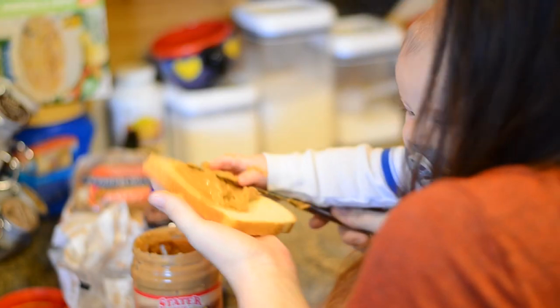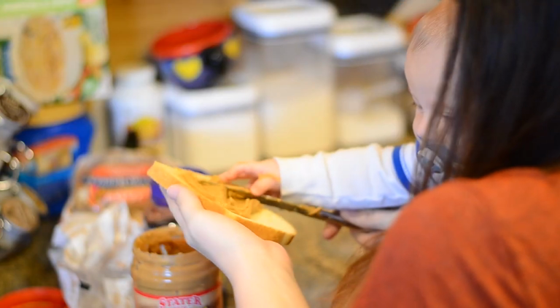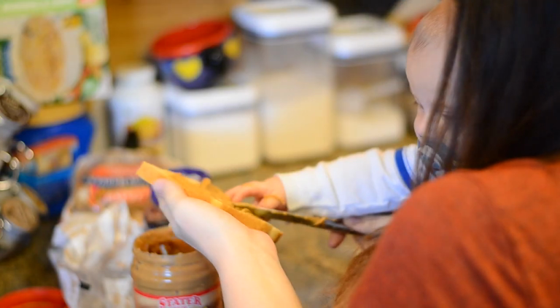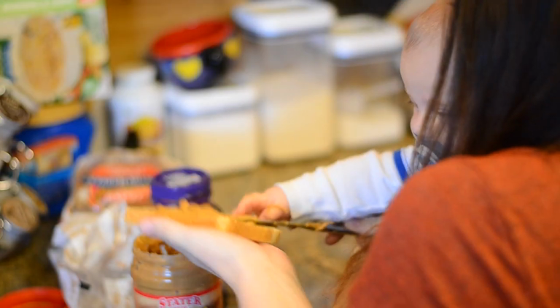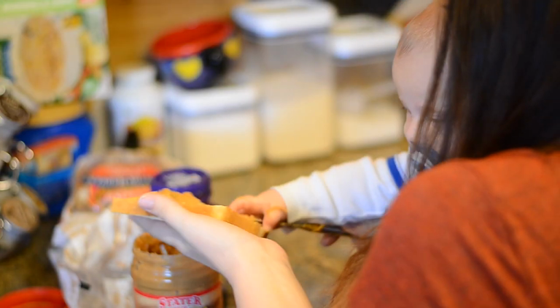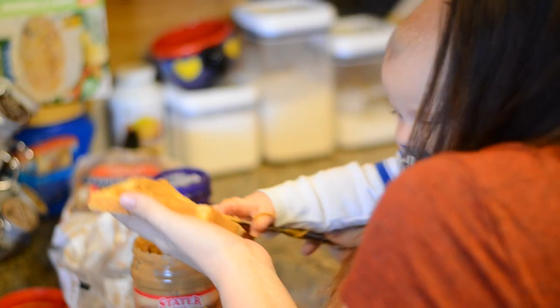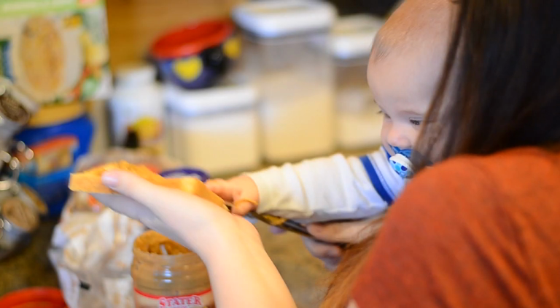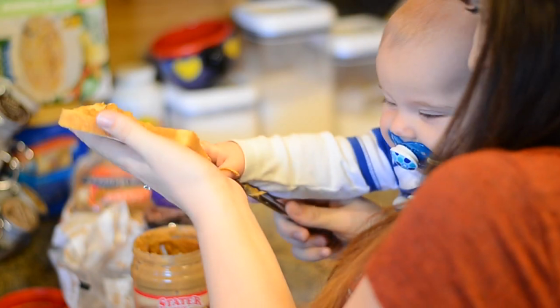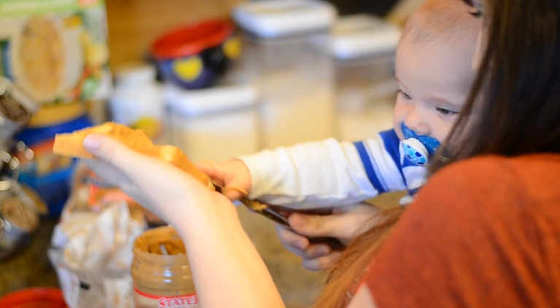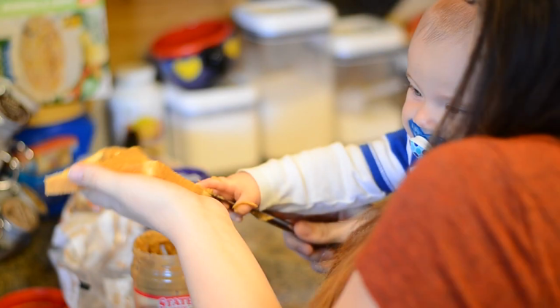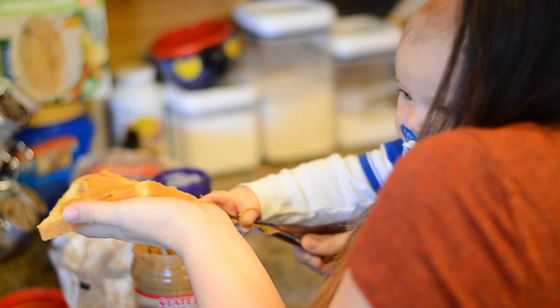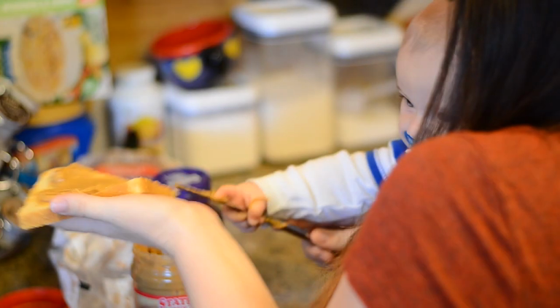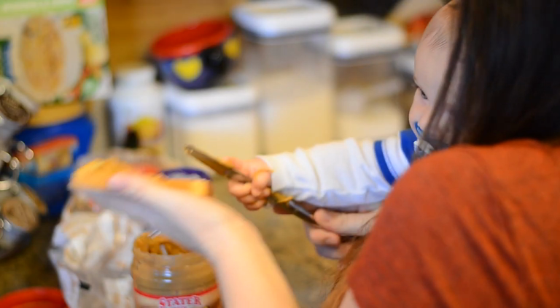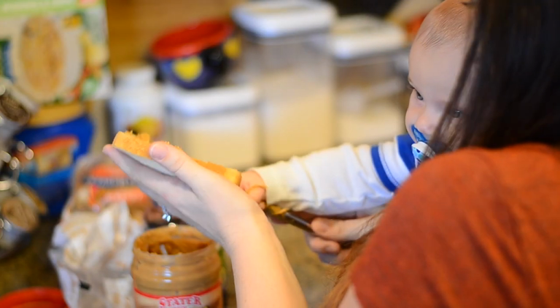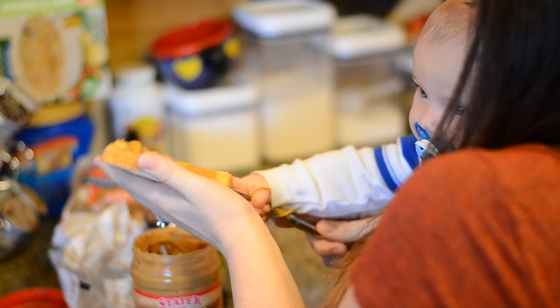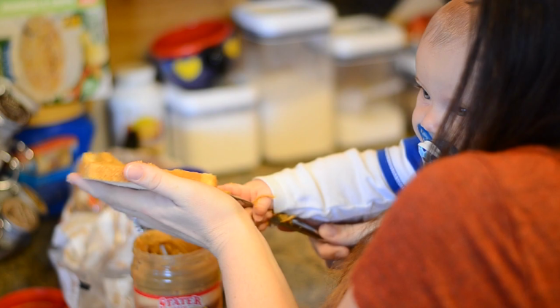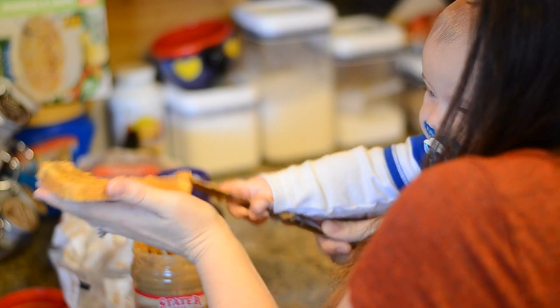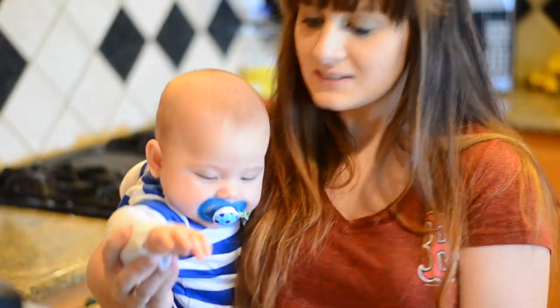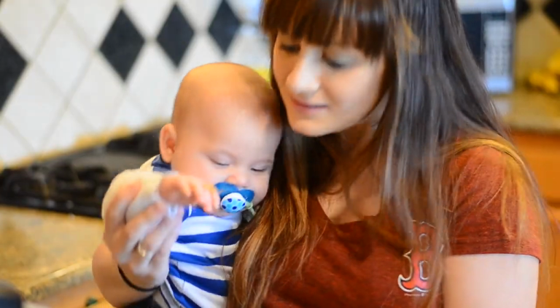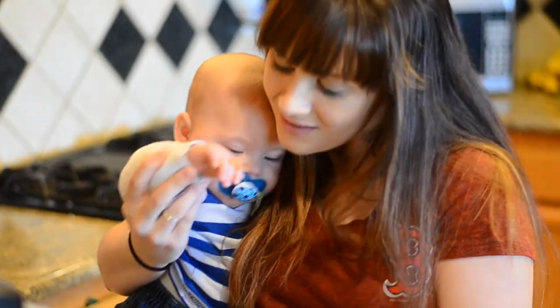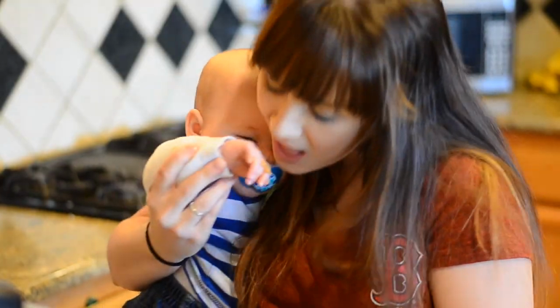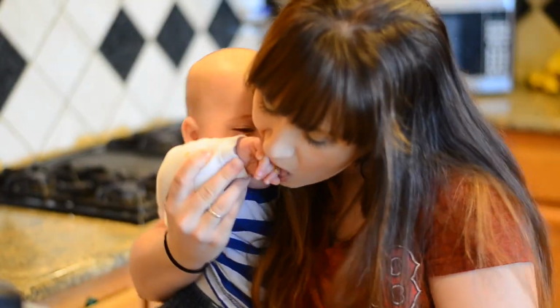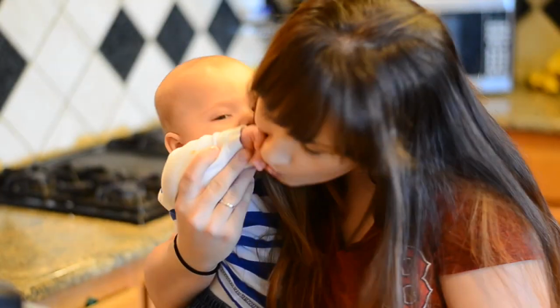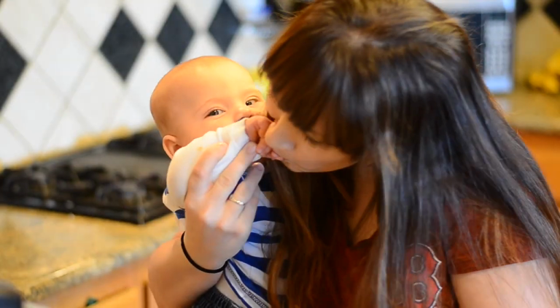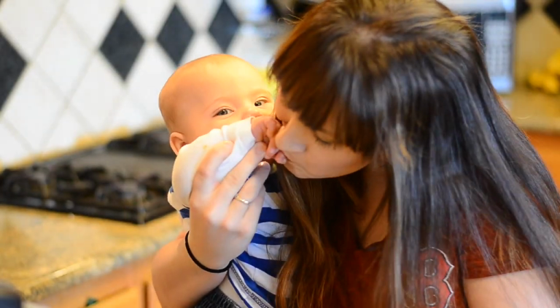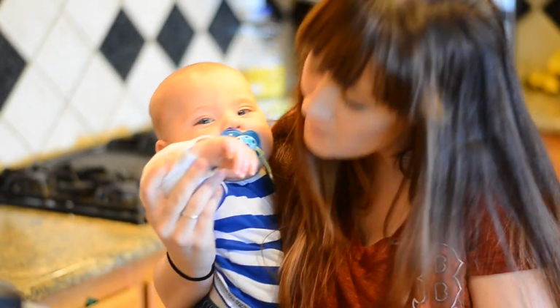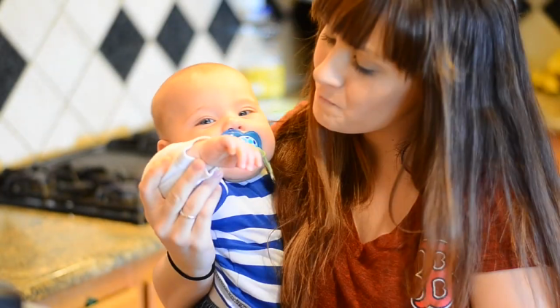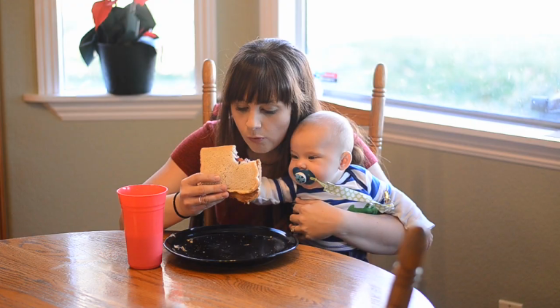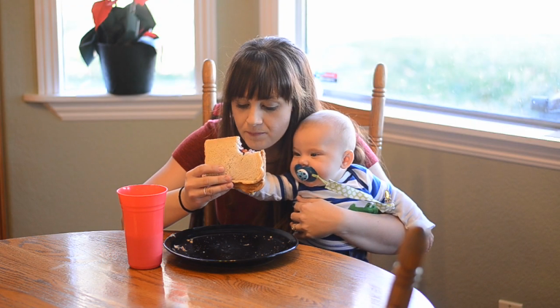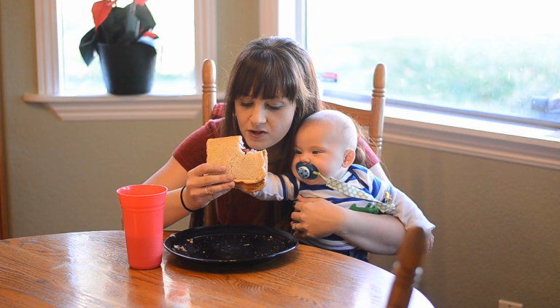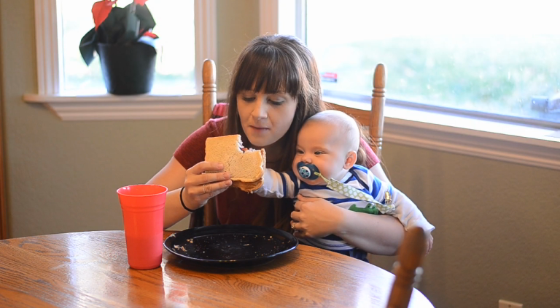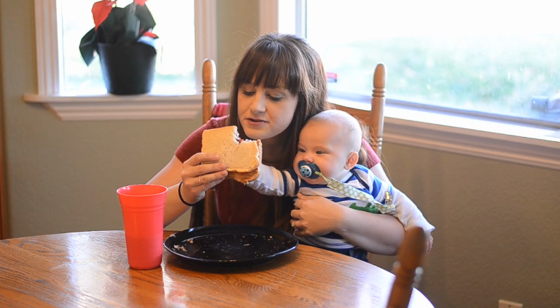Don't do that! No! No! No! That's mommies!